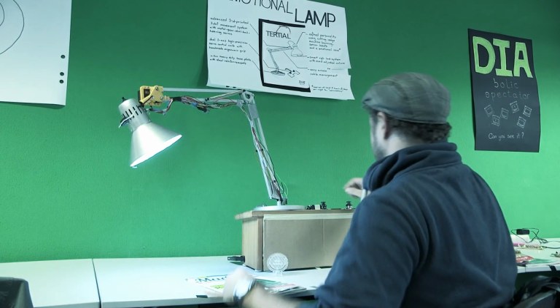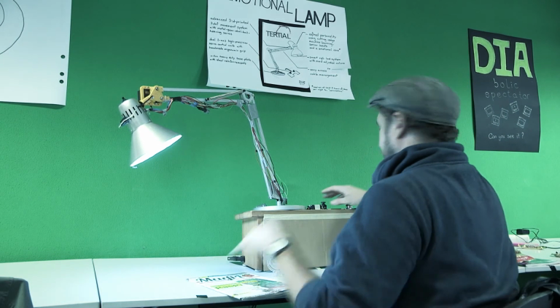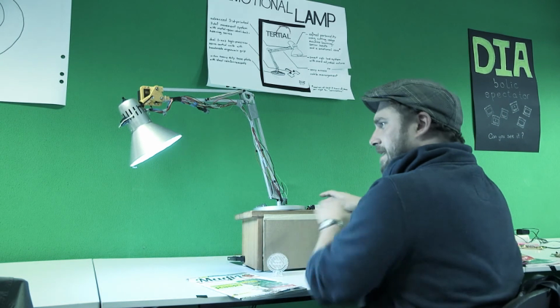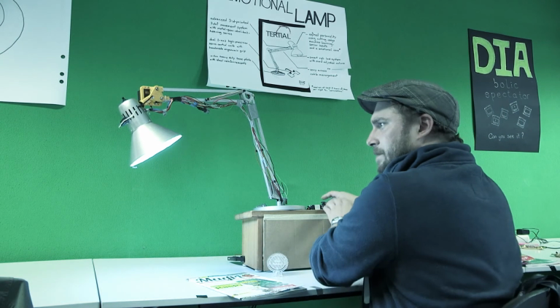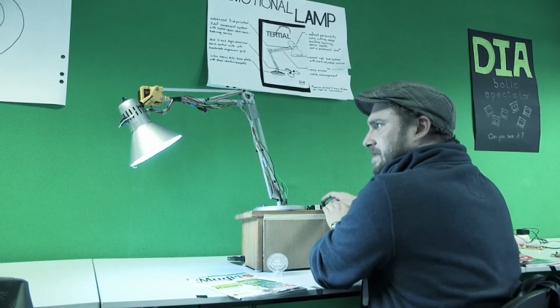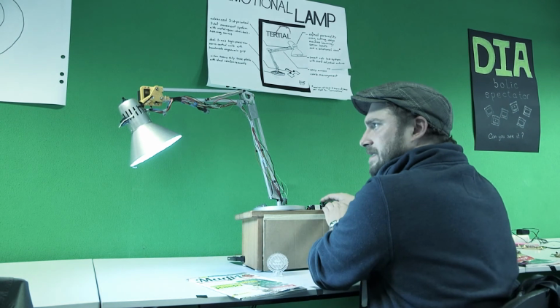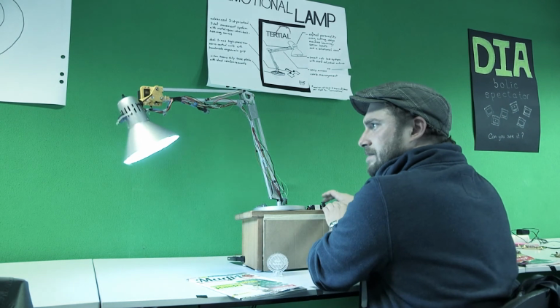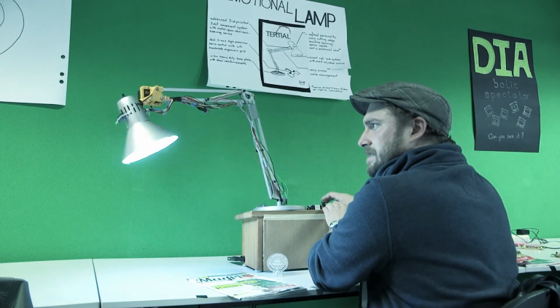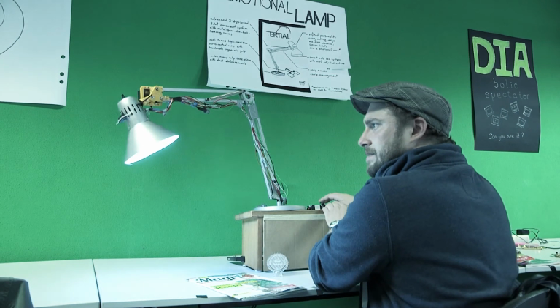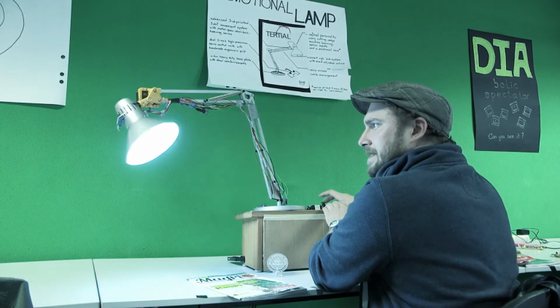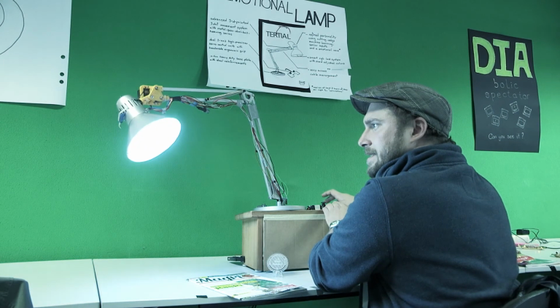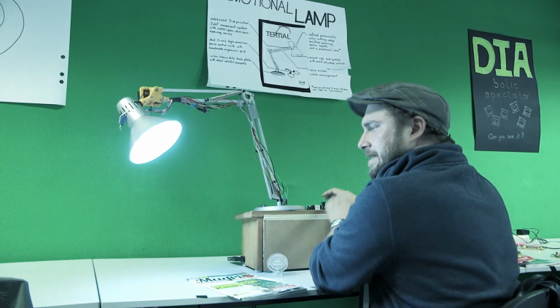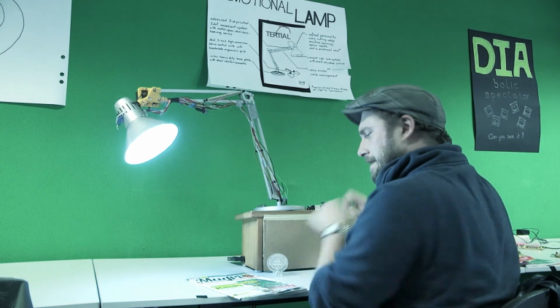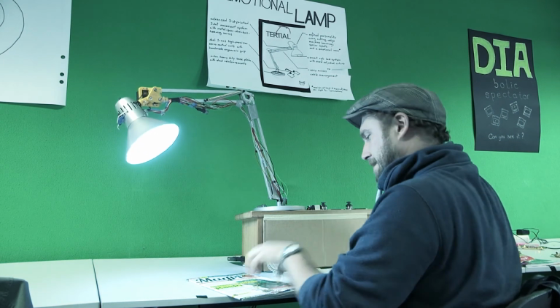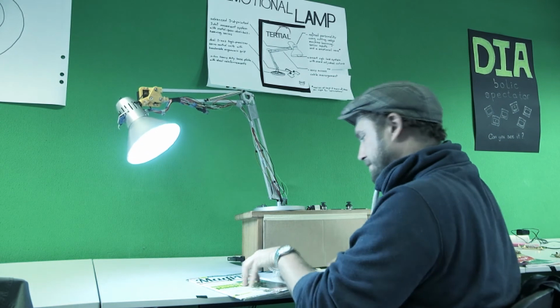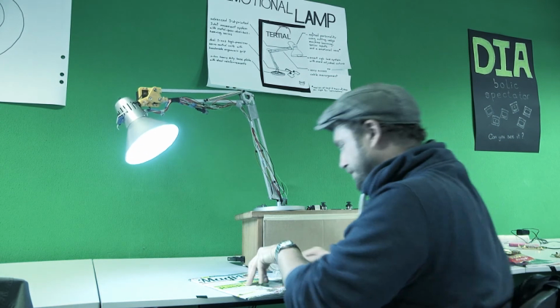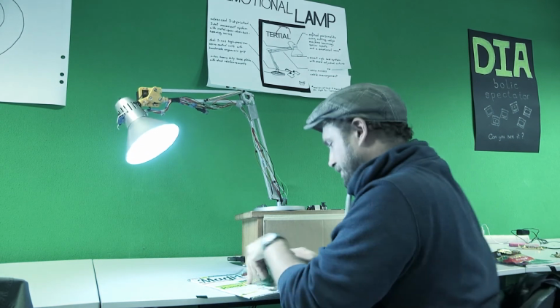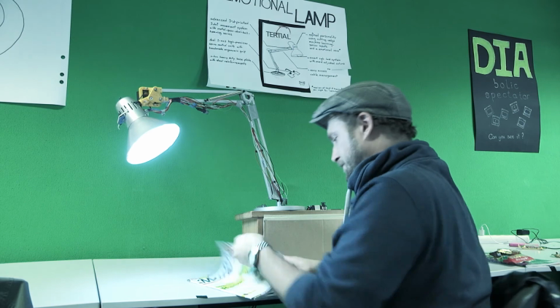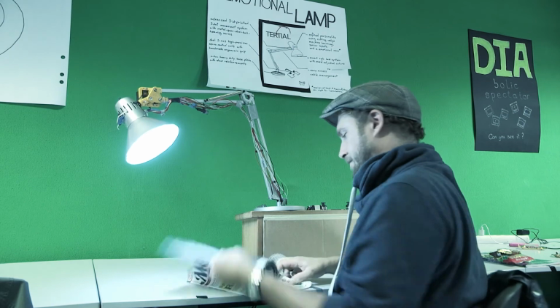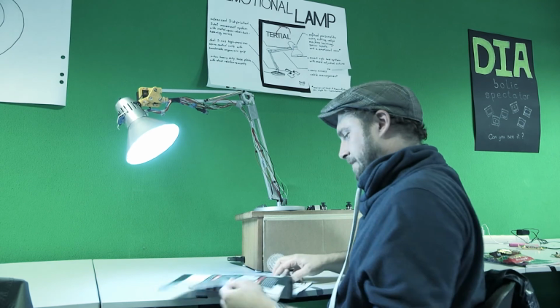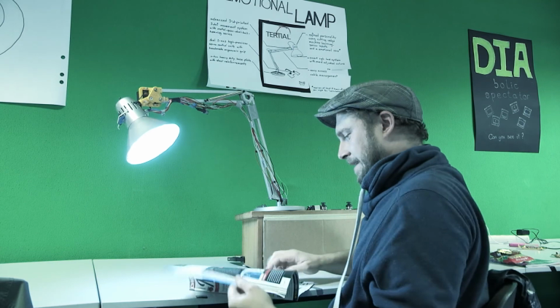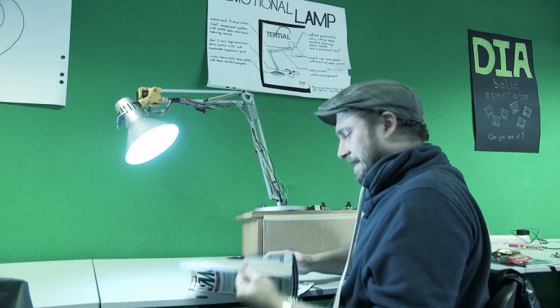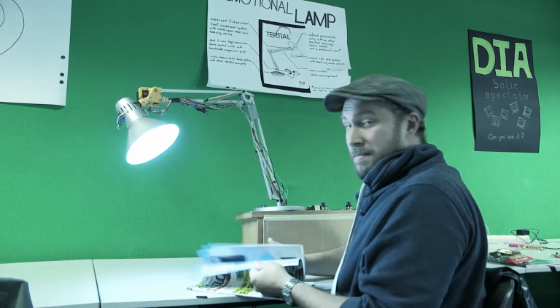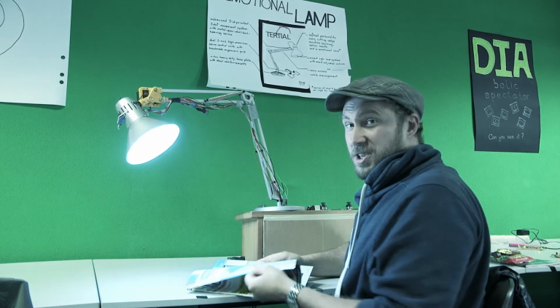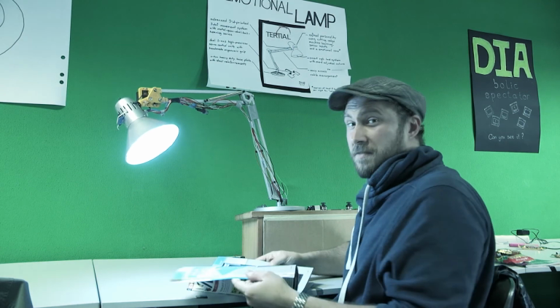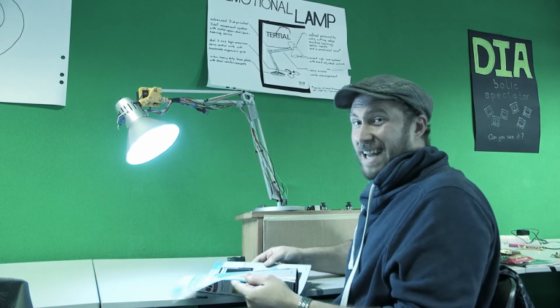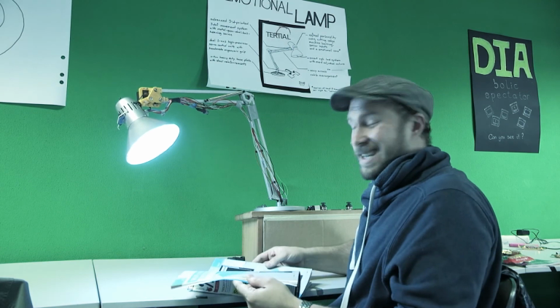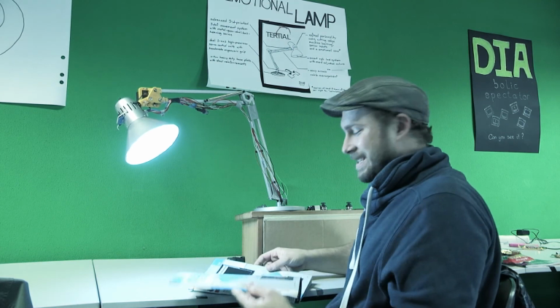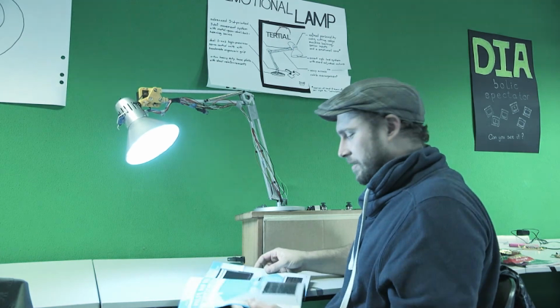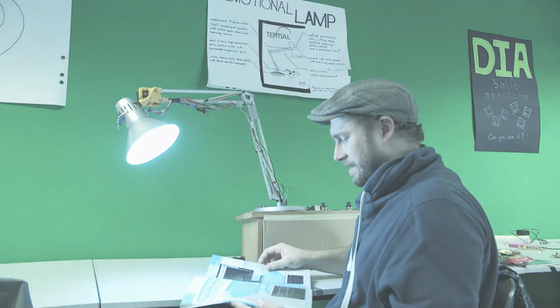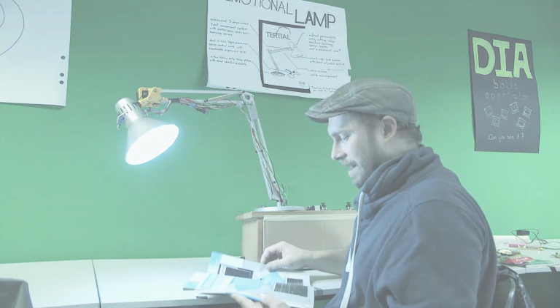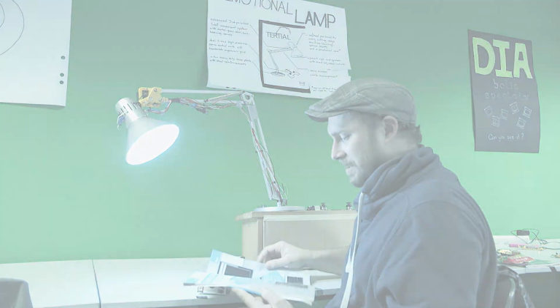Ja, ich brauche das Licht ein bisschen mehr. Wir schauen, wie lange sie hier heute arbeiten.